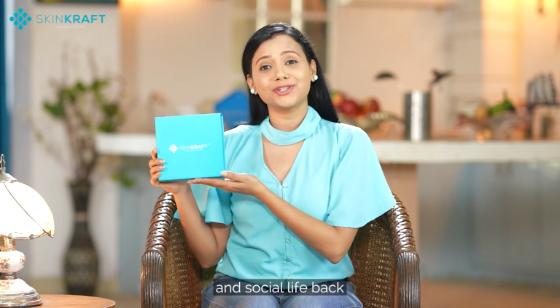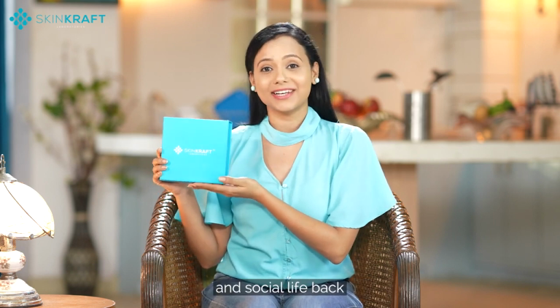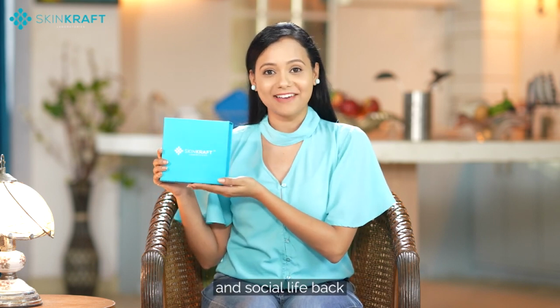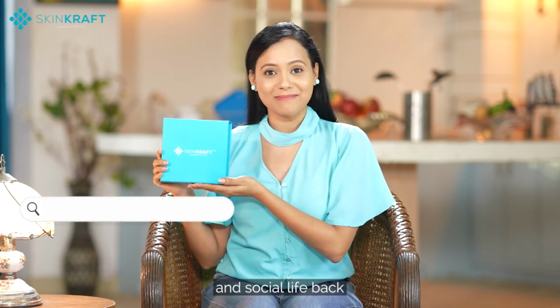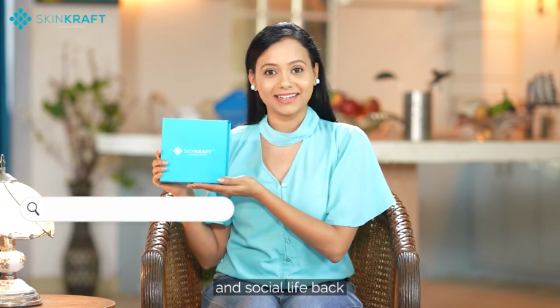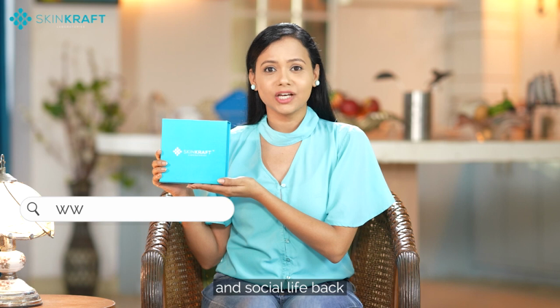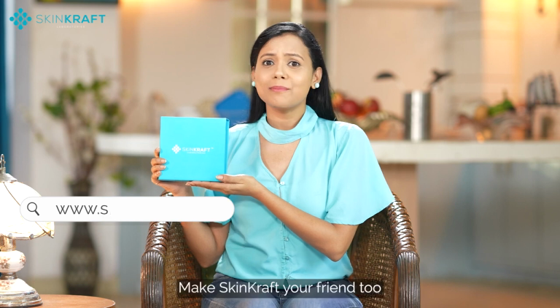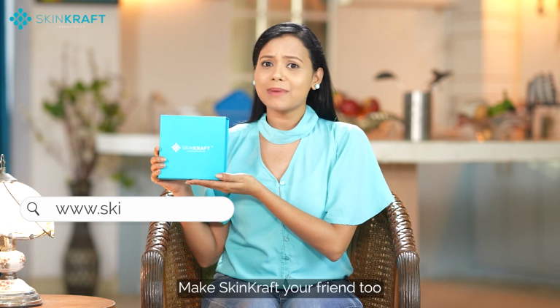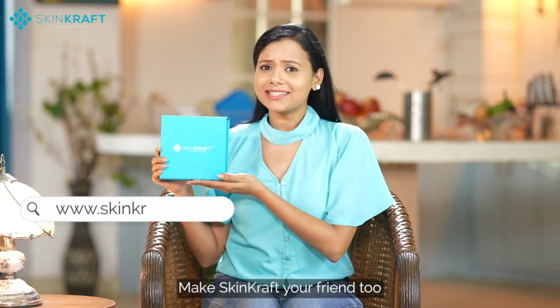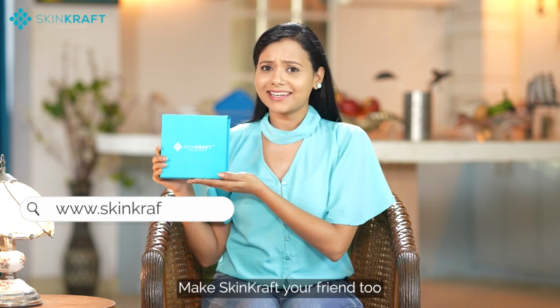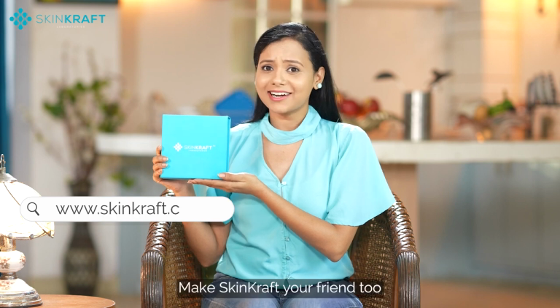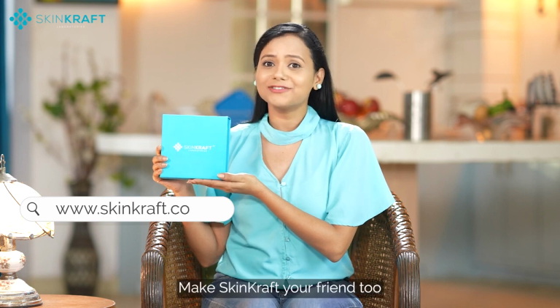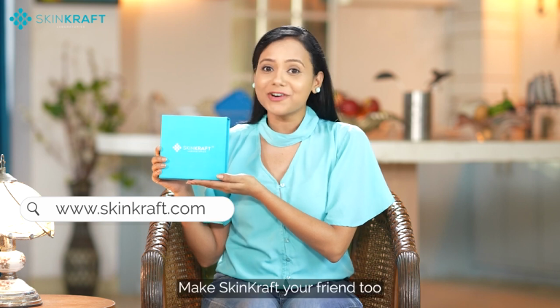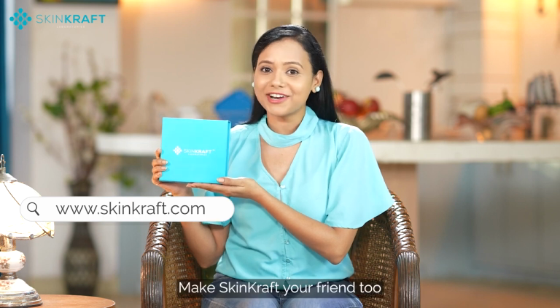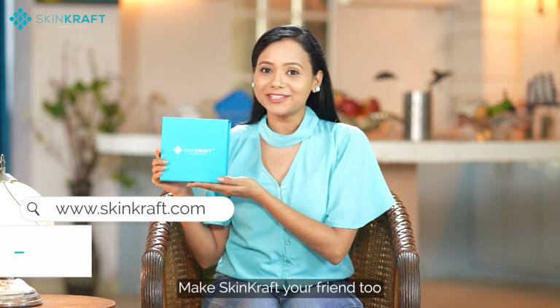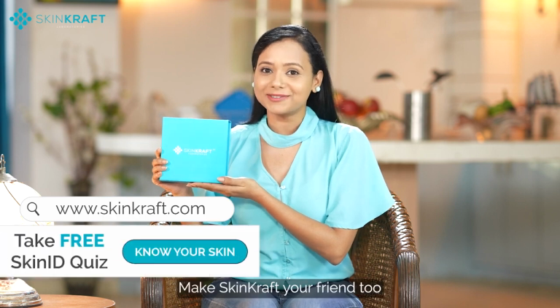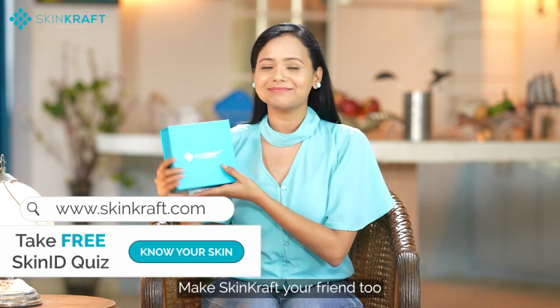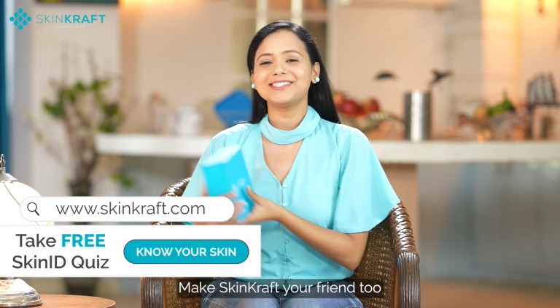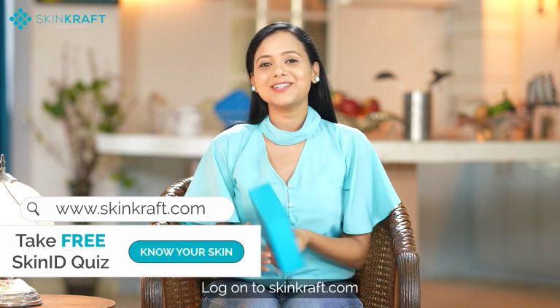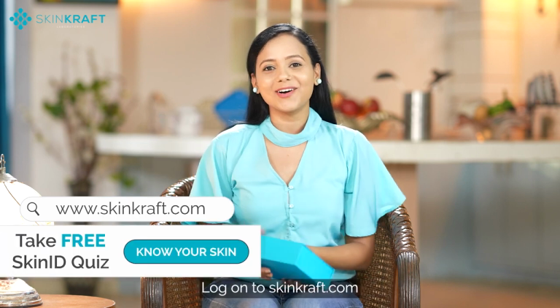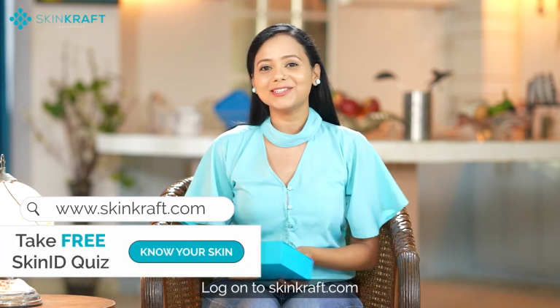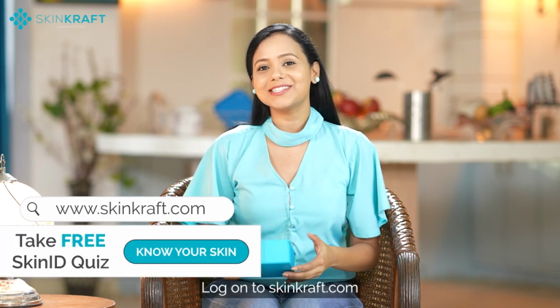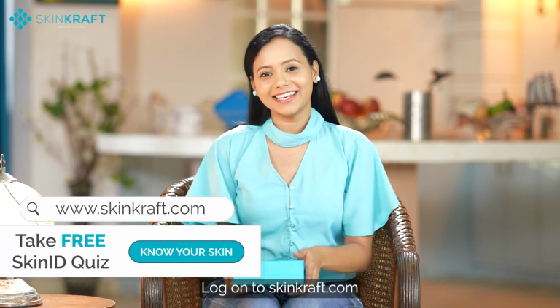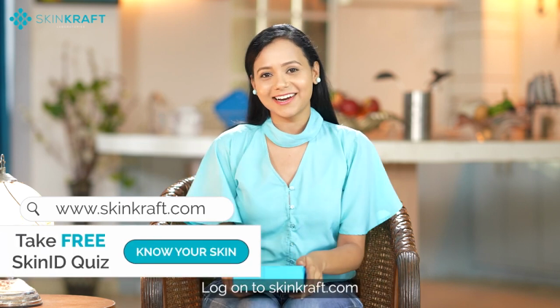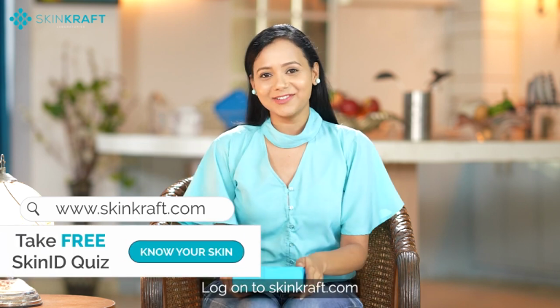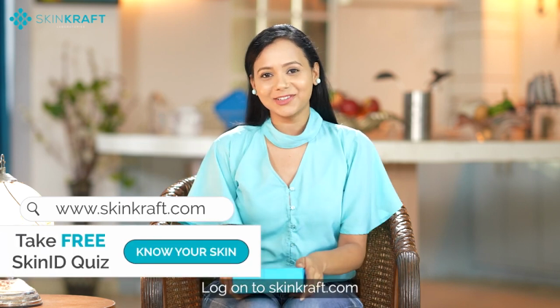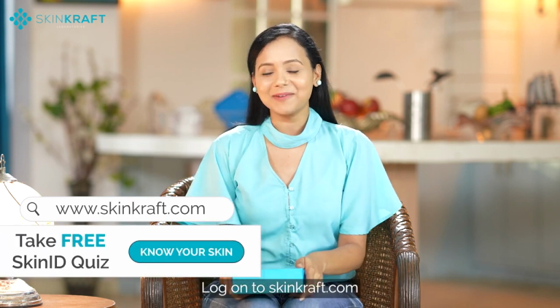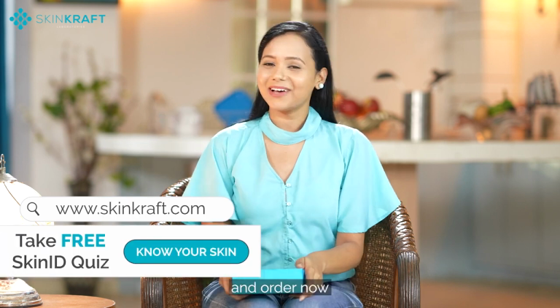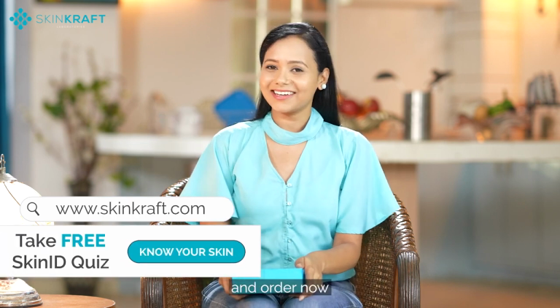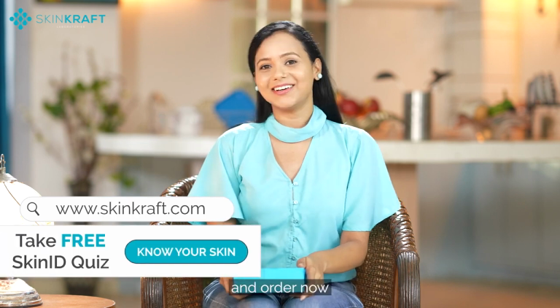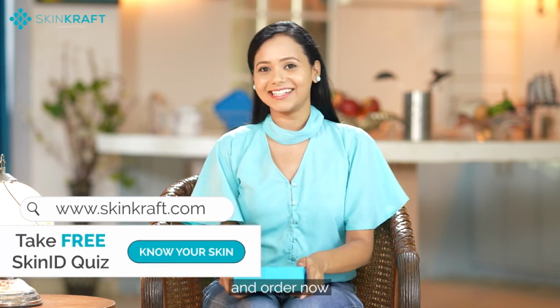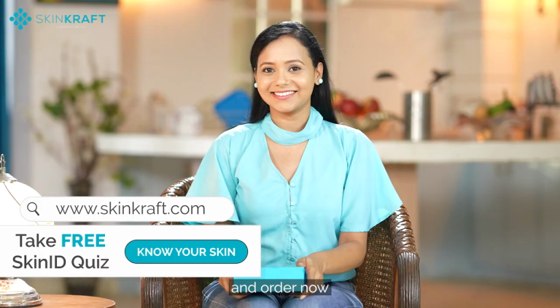Make Skin Craft your friend too. Log on to skincraft.com and order now.